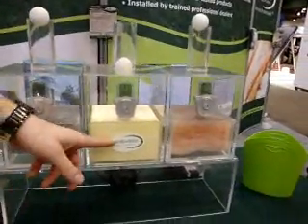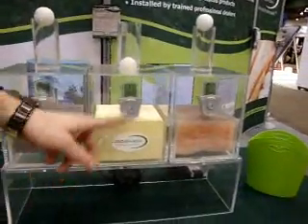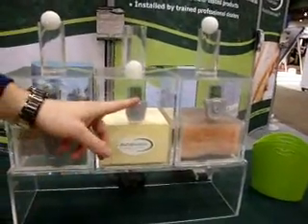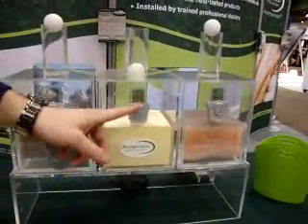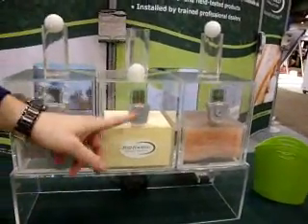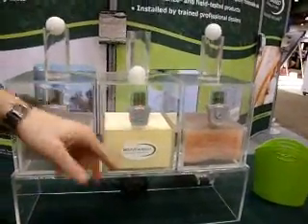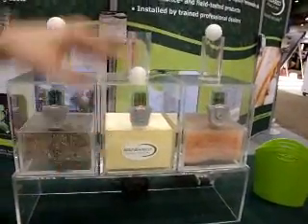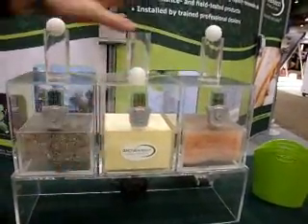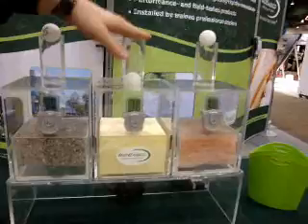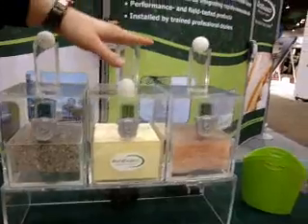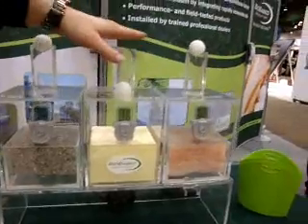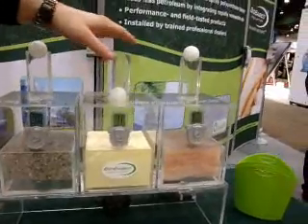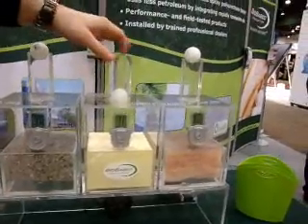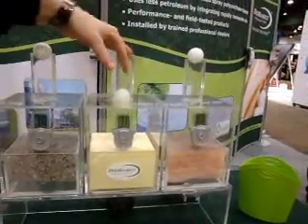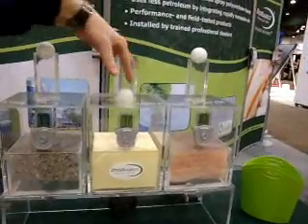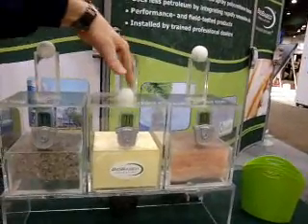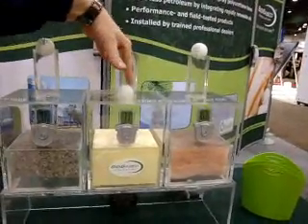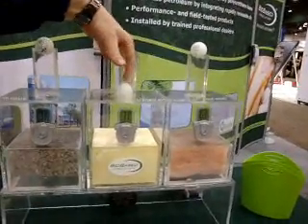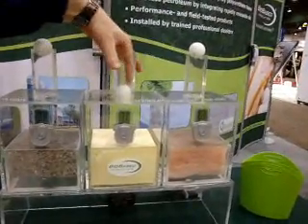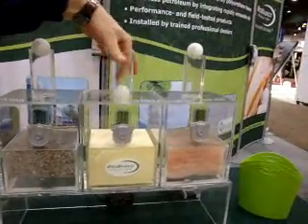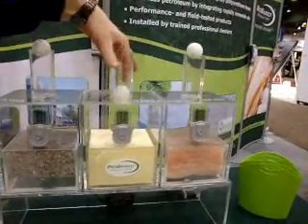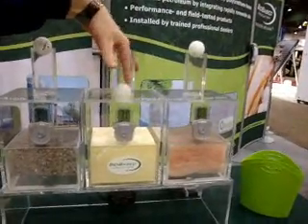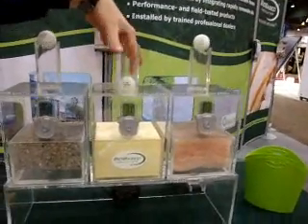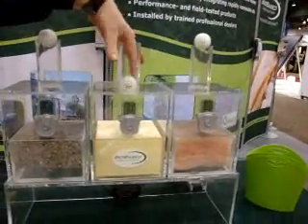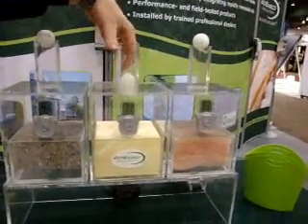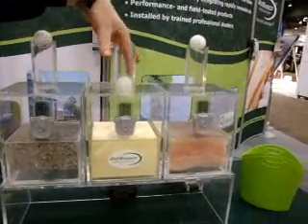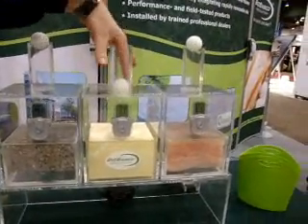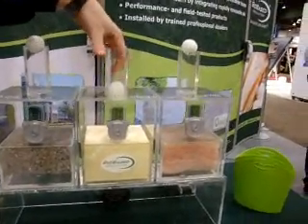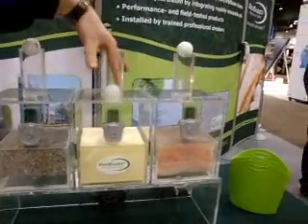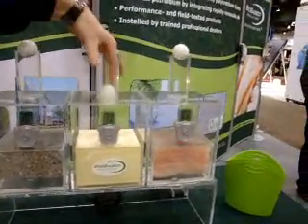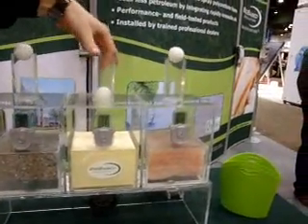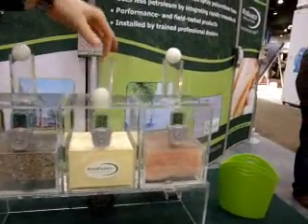Ours is 71 degrees — ping pong ball, no air, not moving. It's not a trick of the camera or anything.